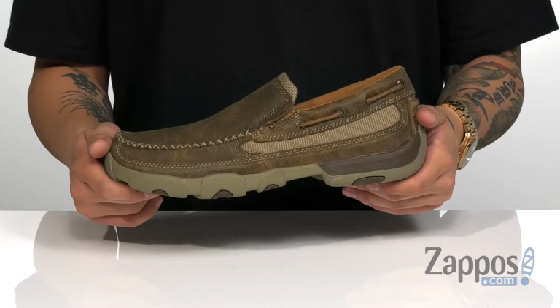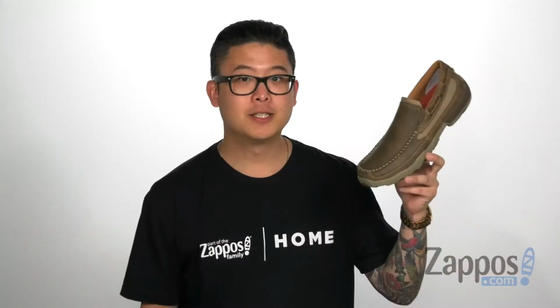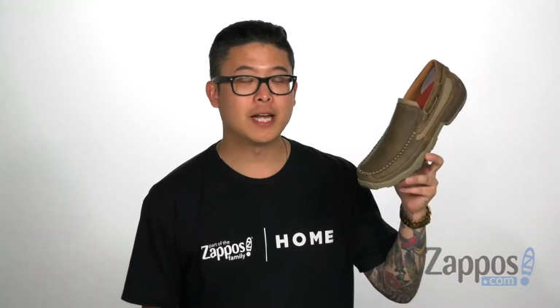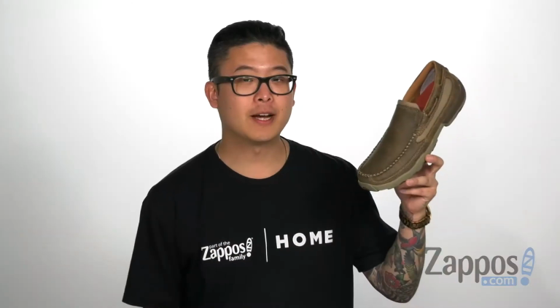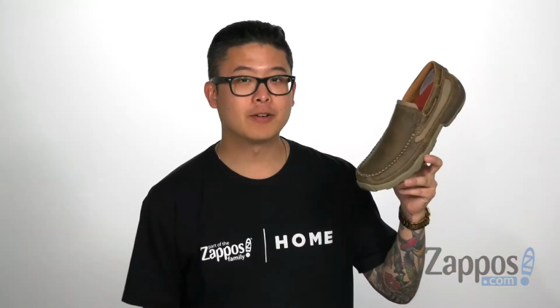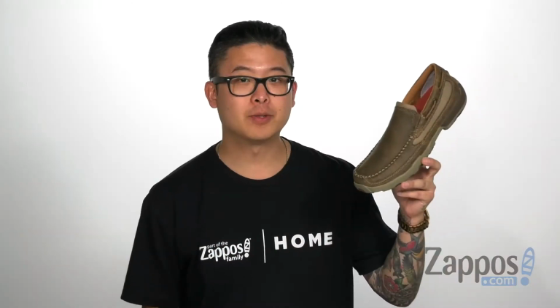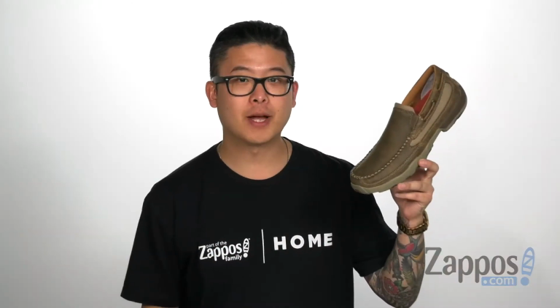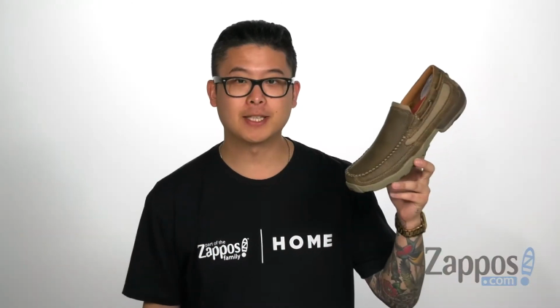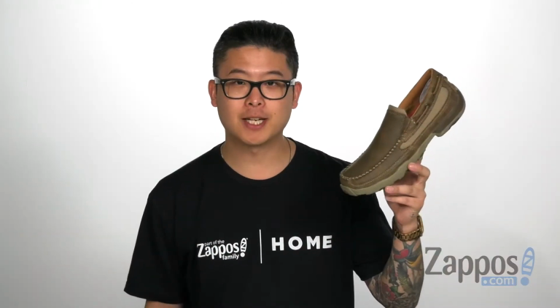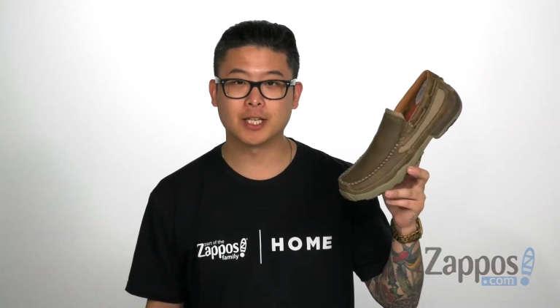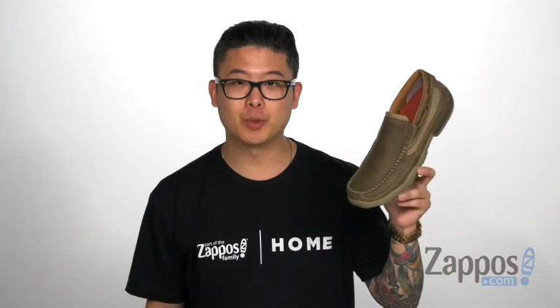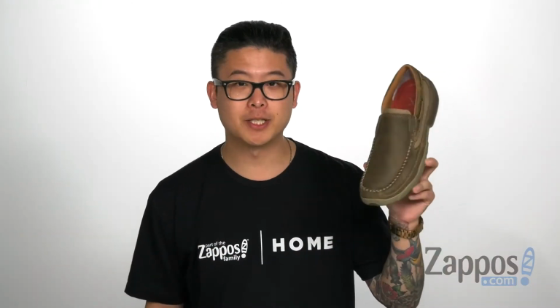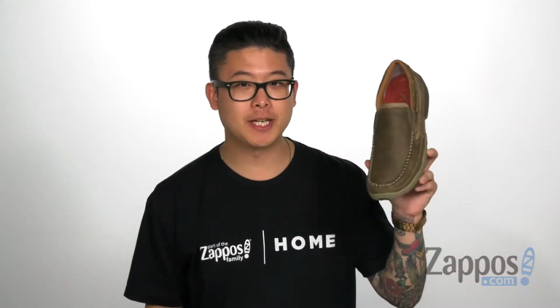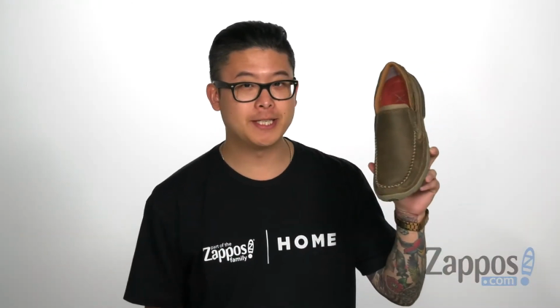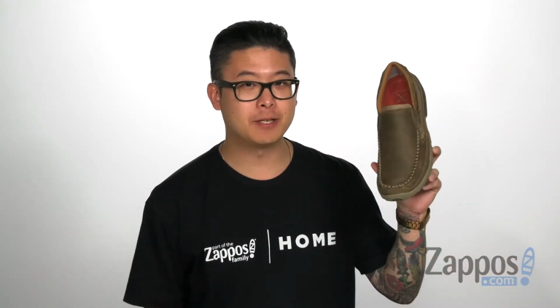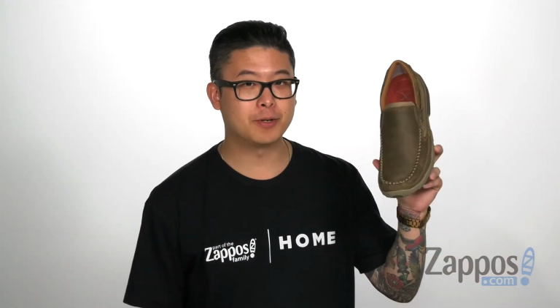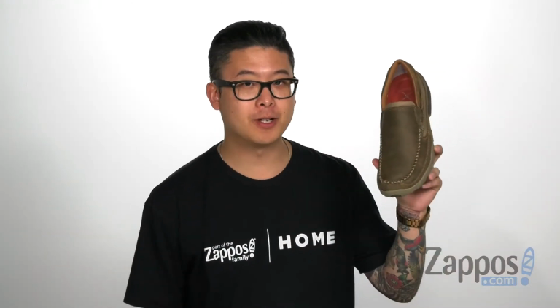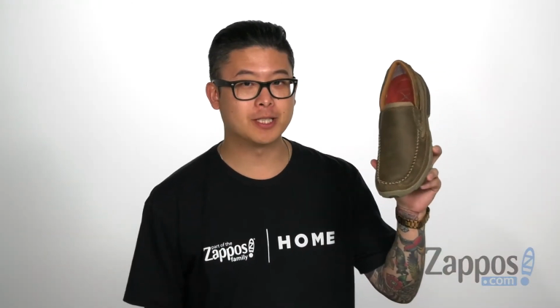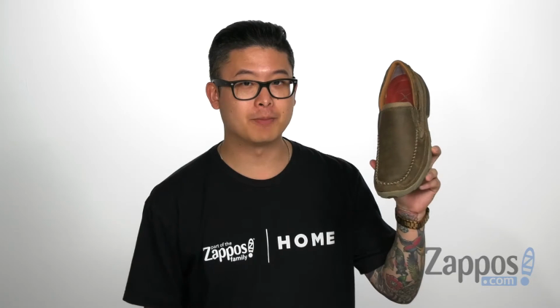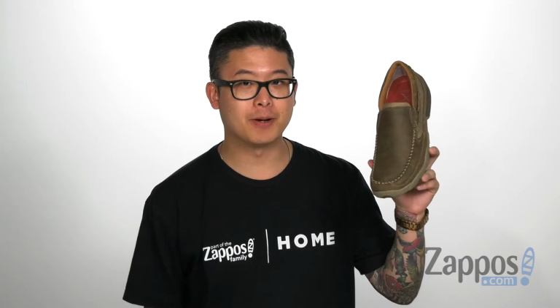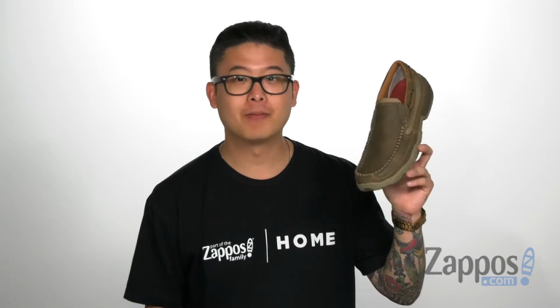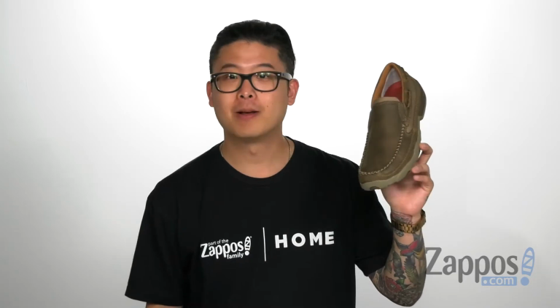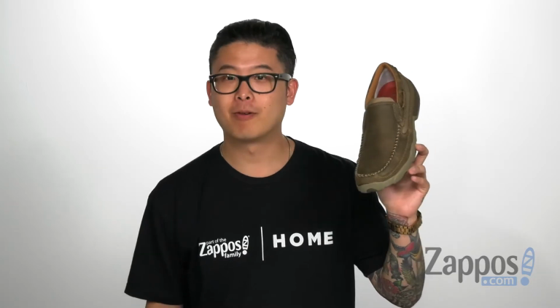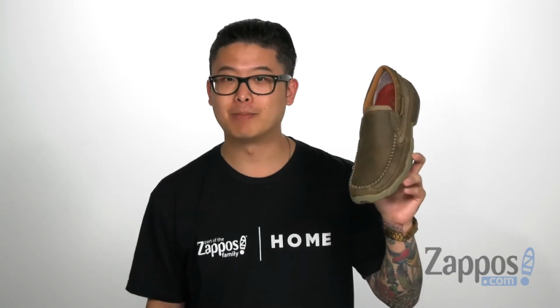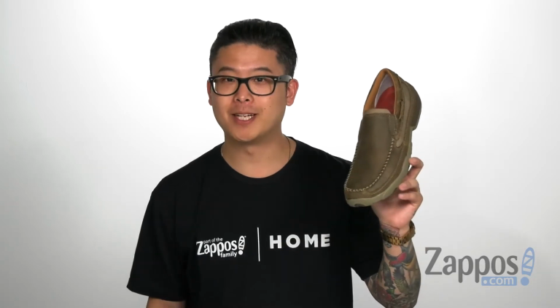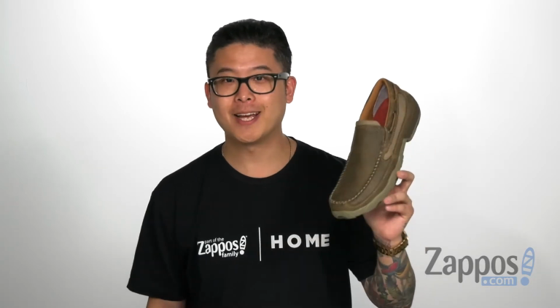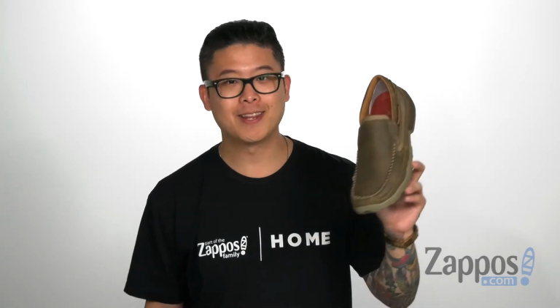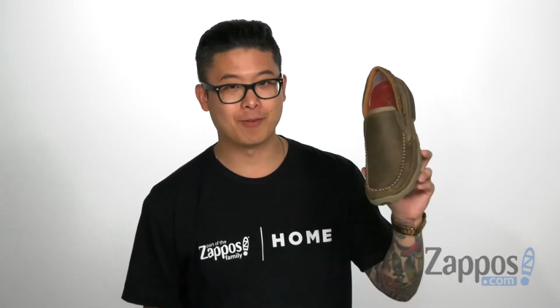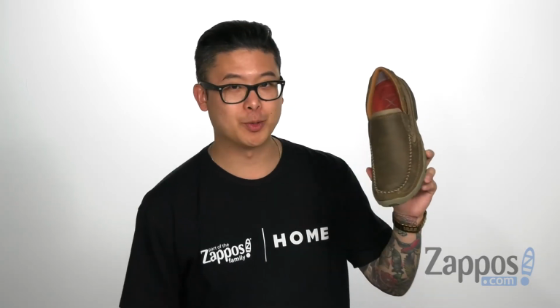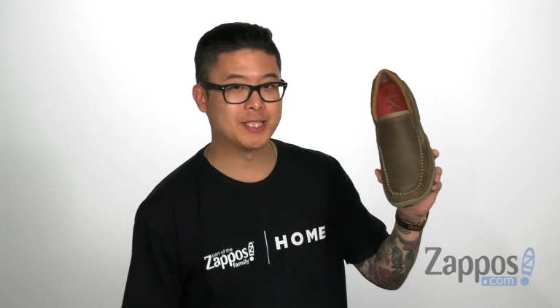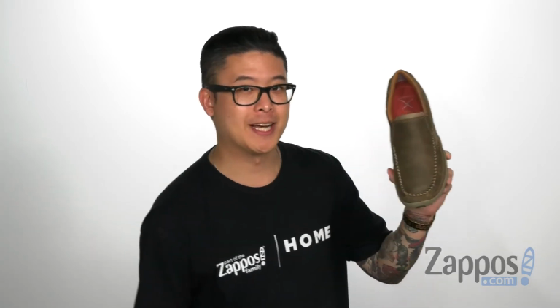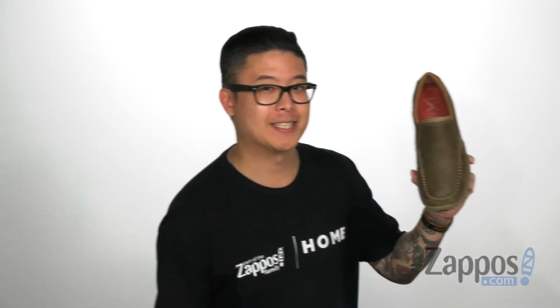Stay comfortable and stylish with this easy to put on slip-on. Grab them today from Twisted X.